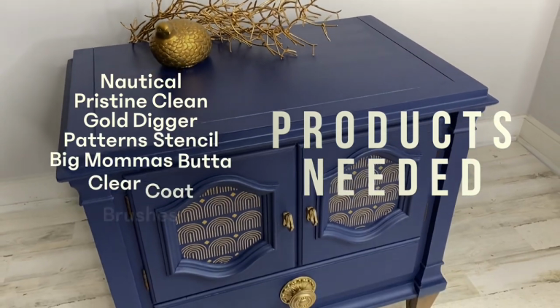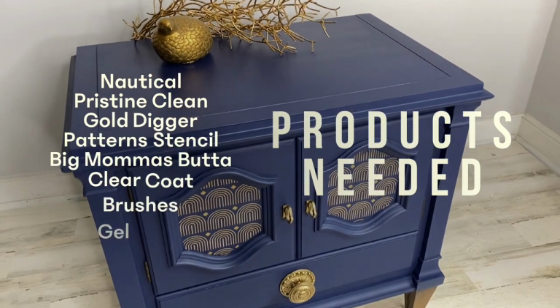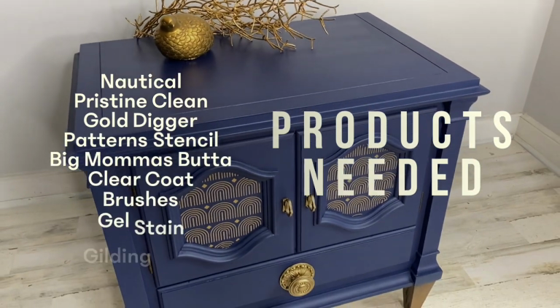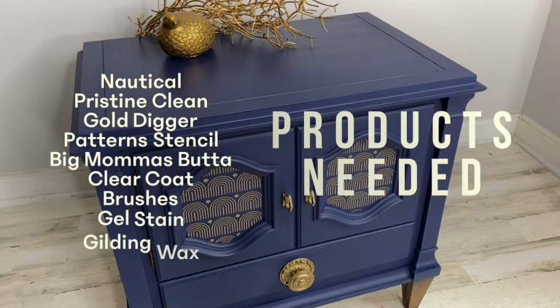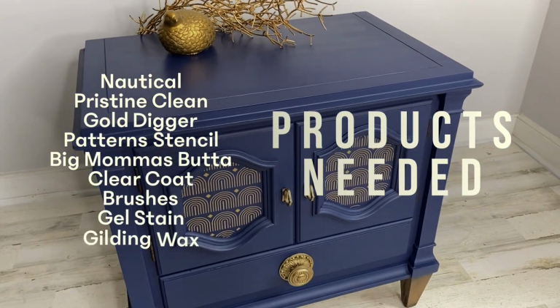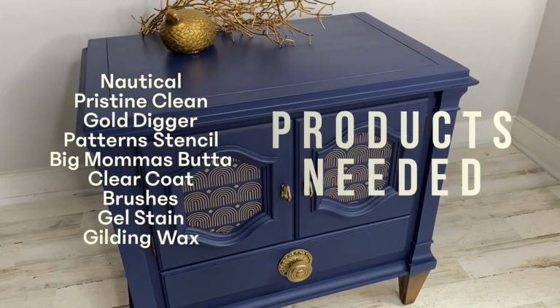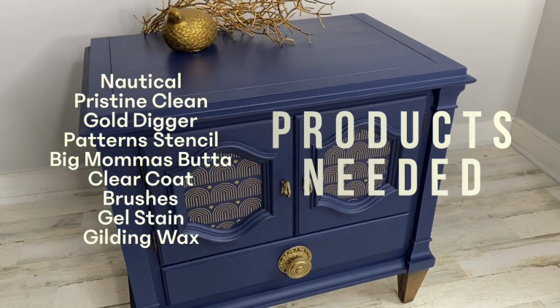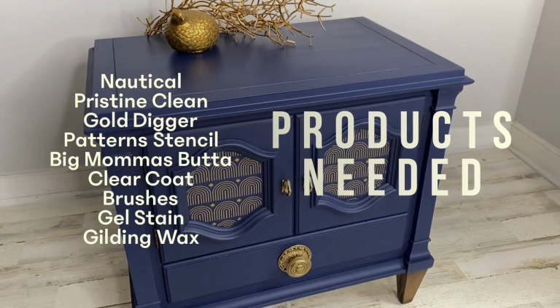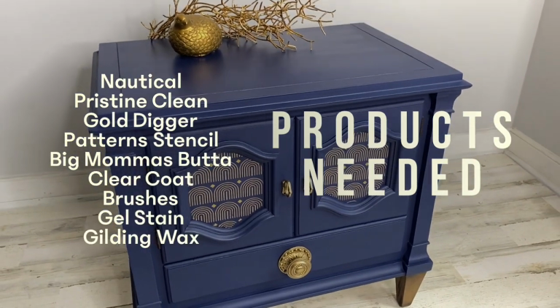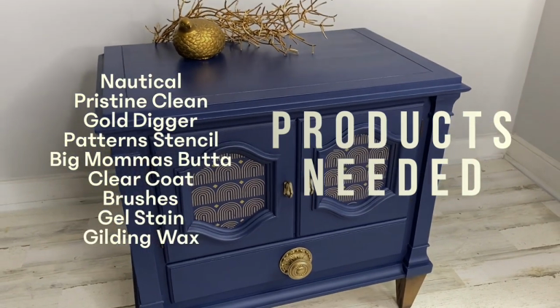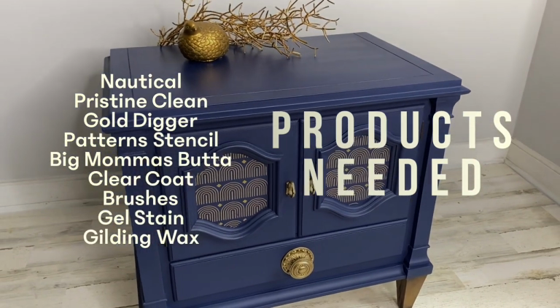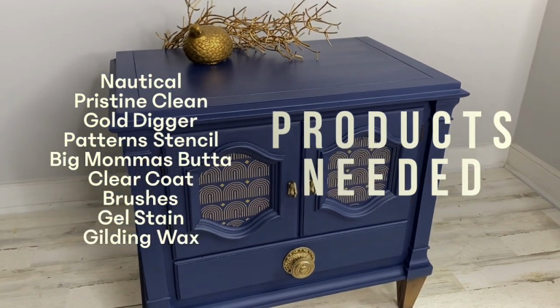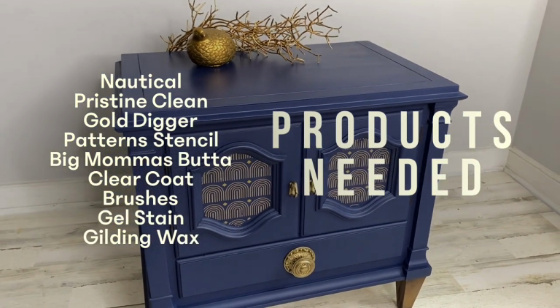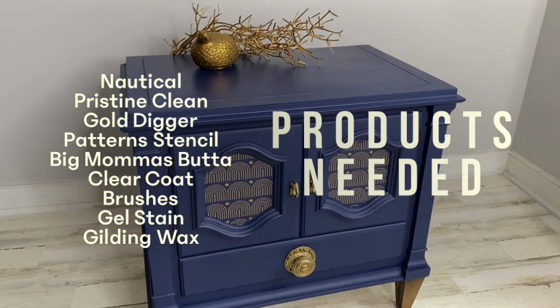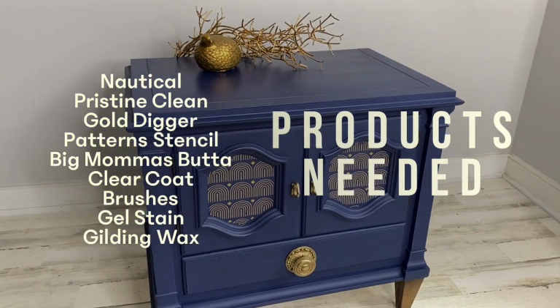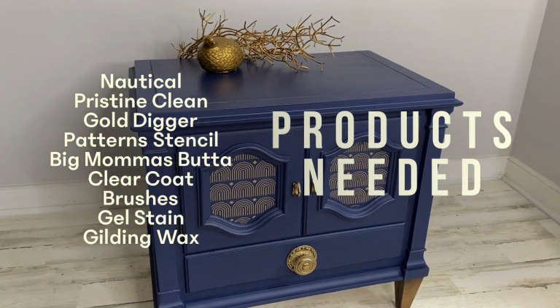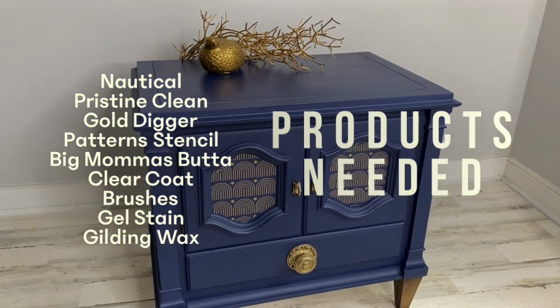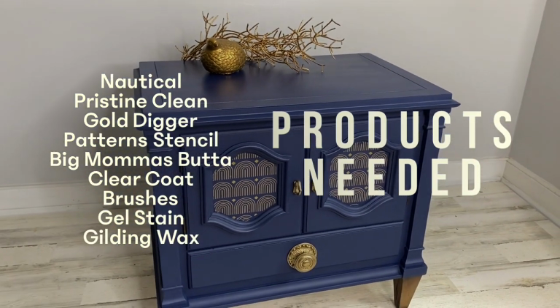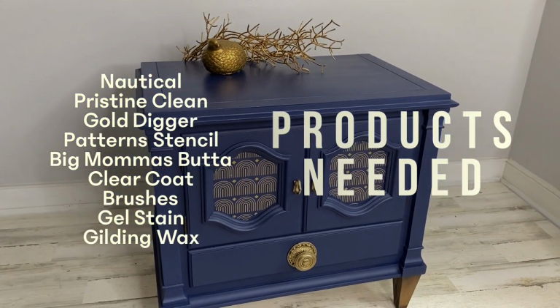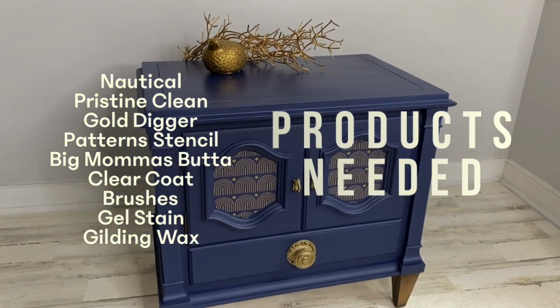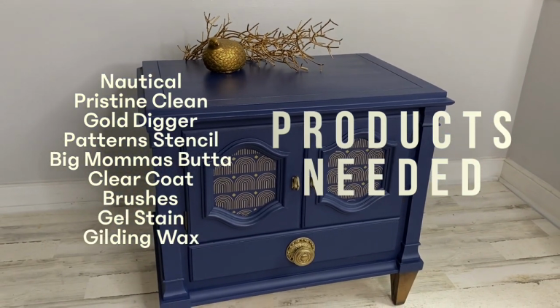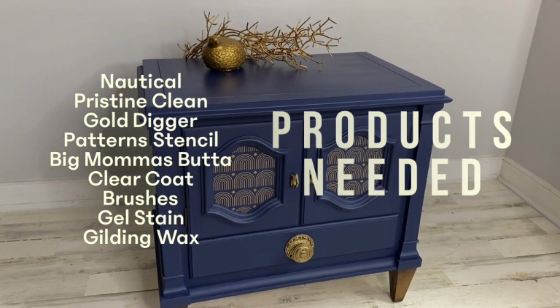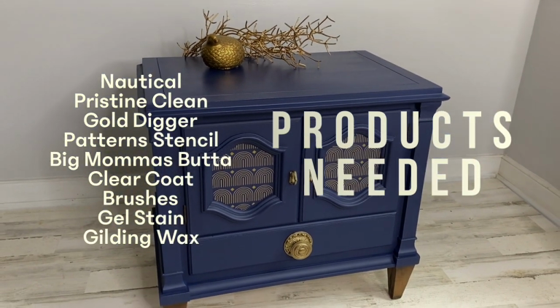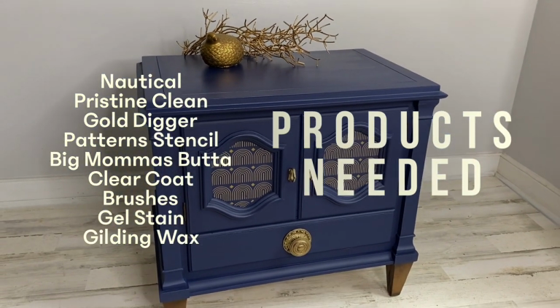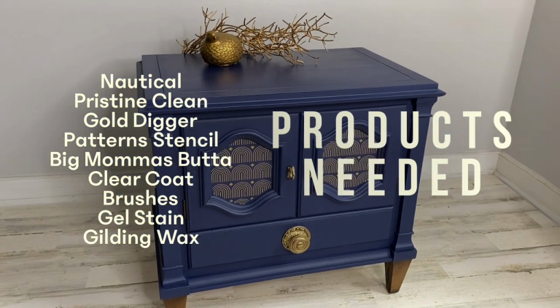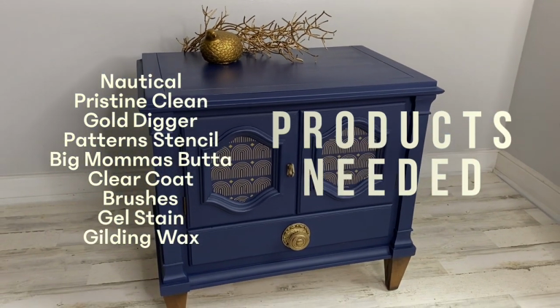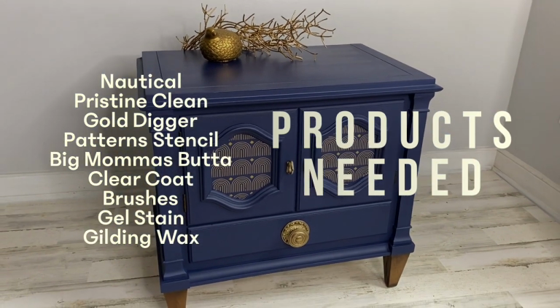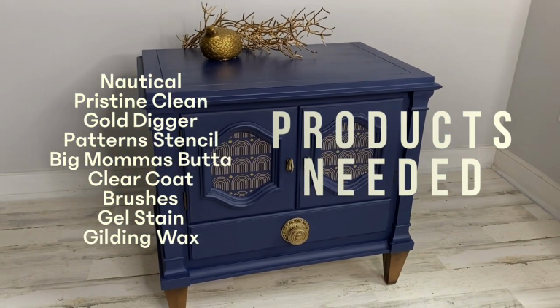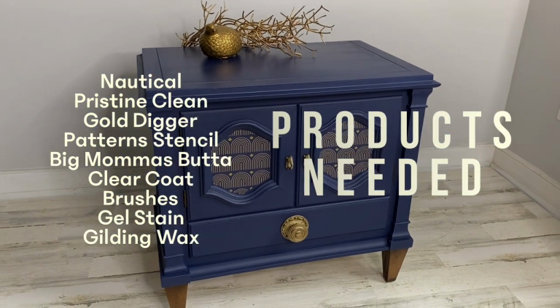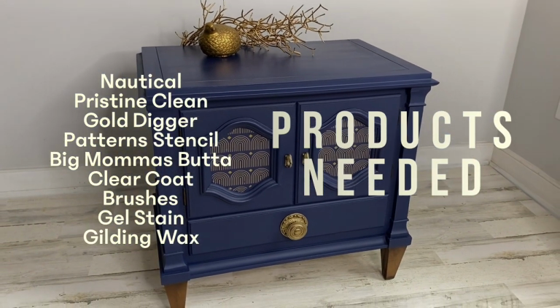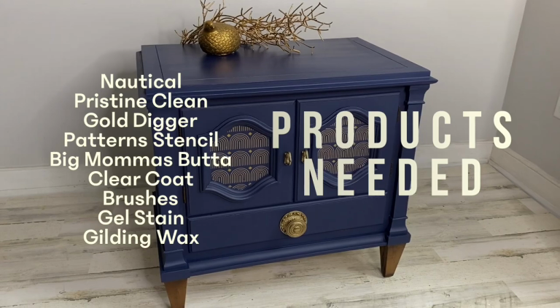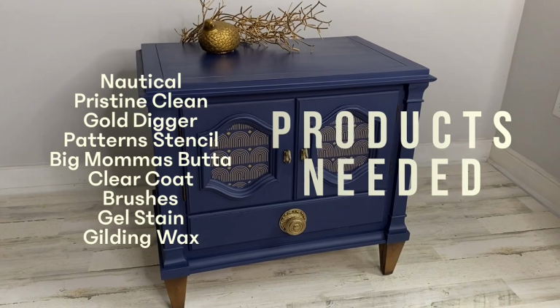In today's video I'm going to show you how to make over a simple side table in less than 24 hours.